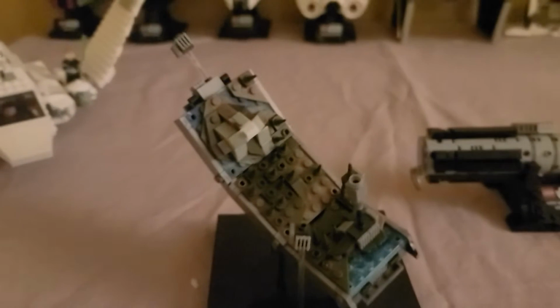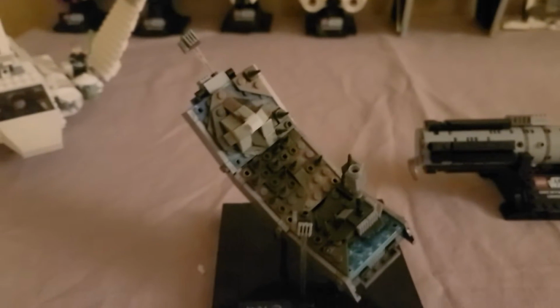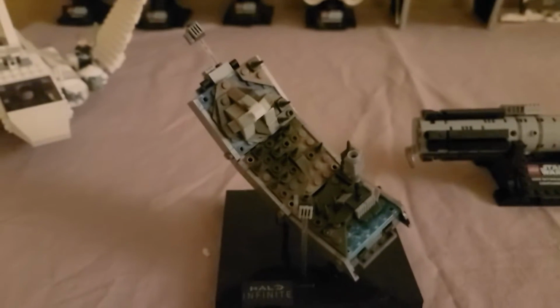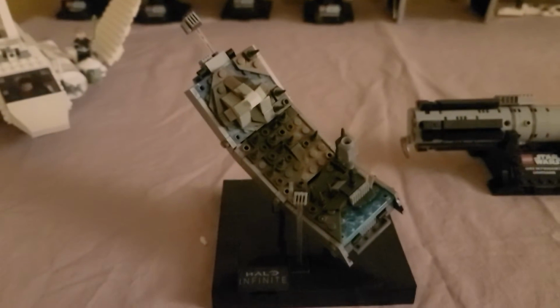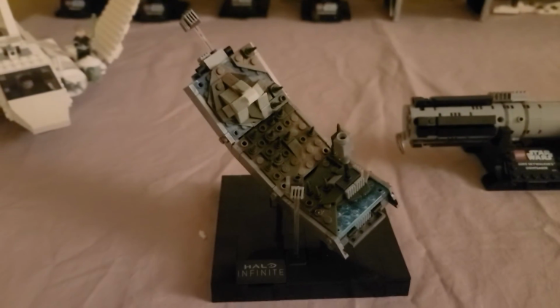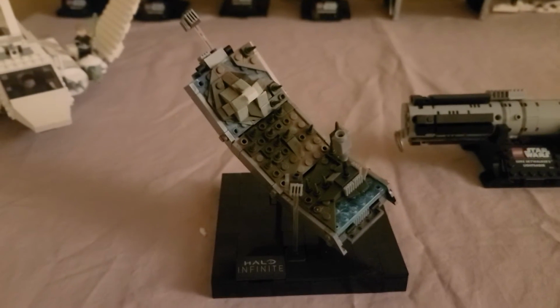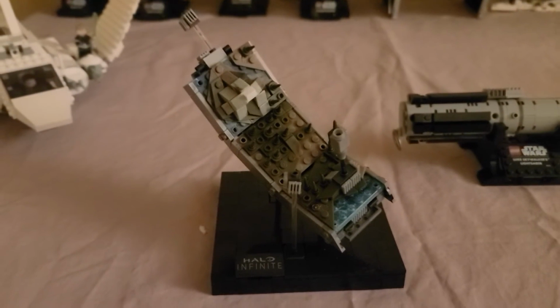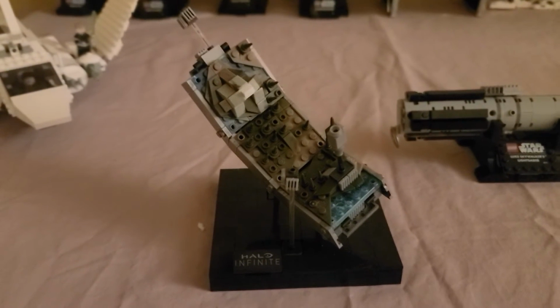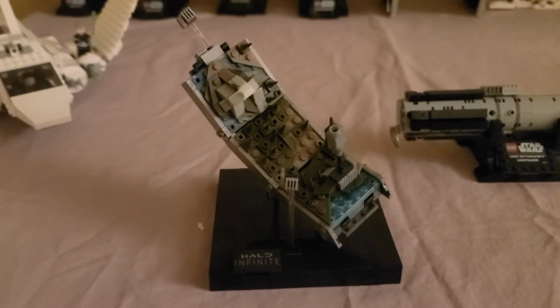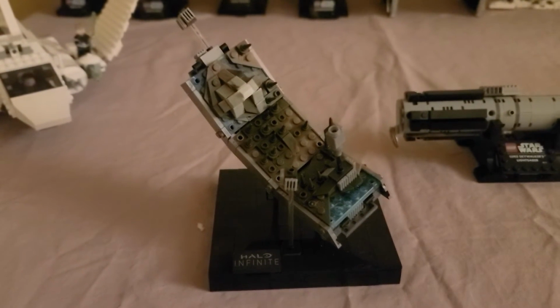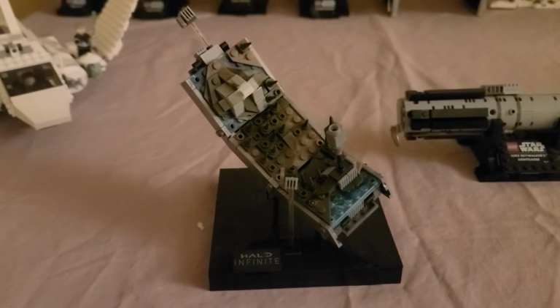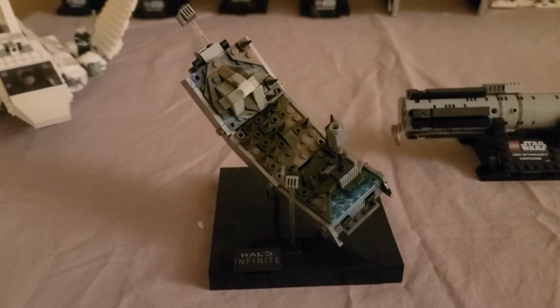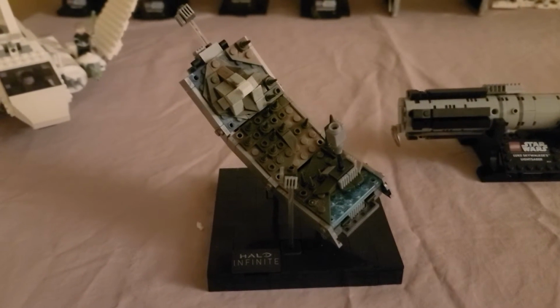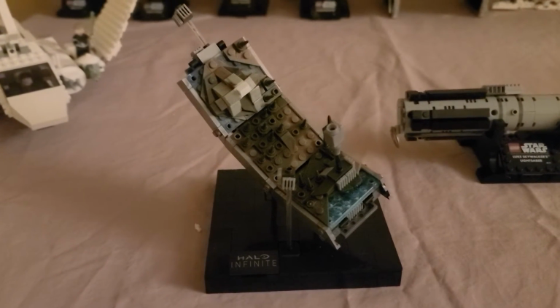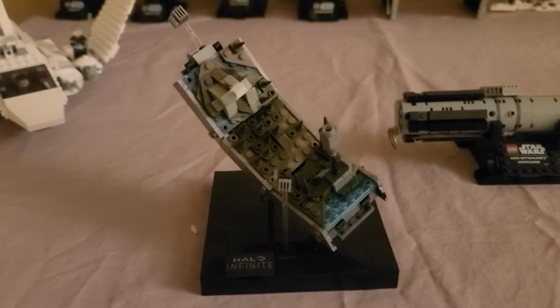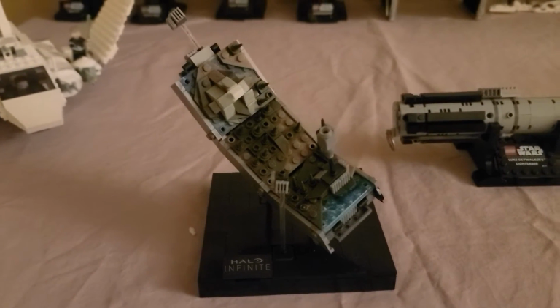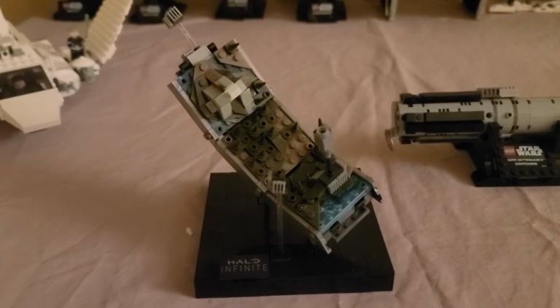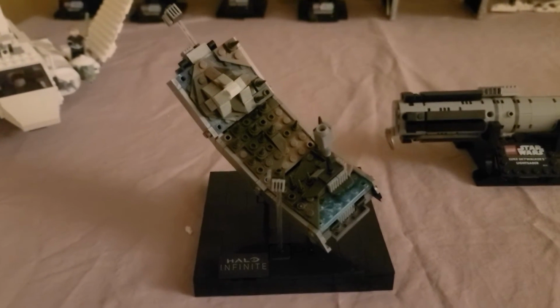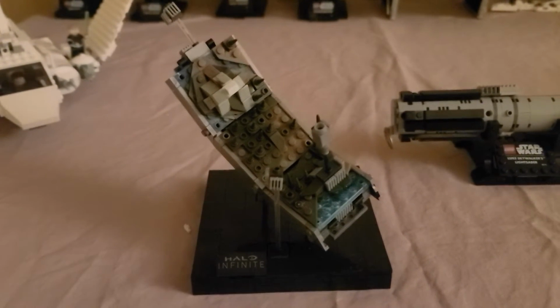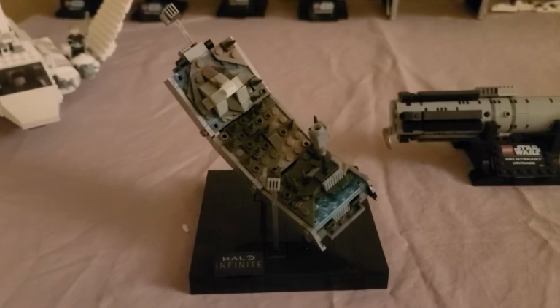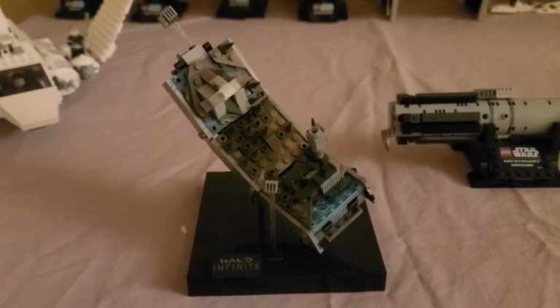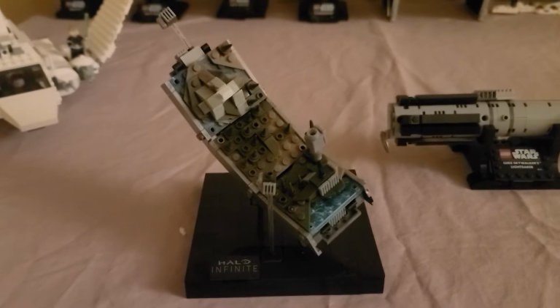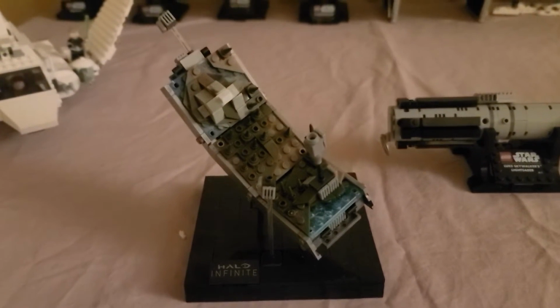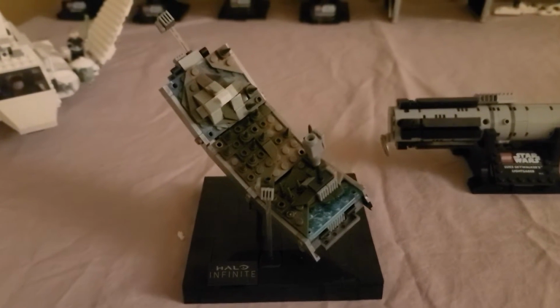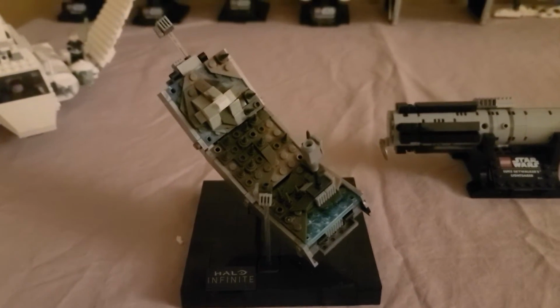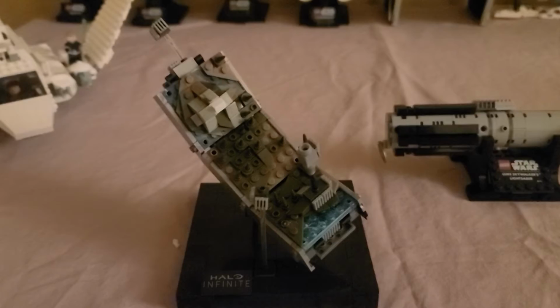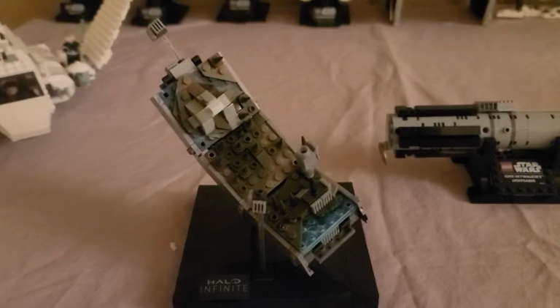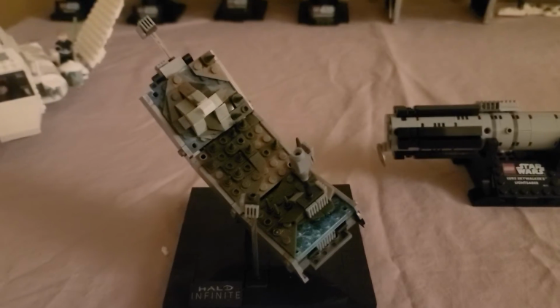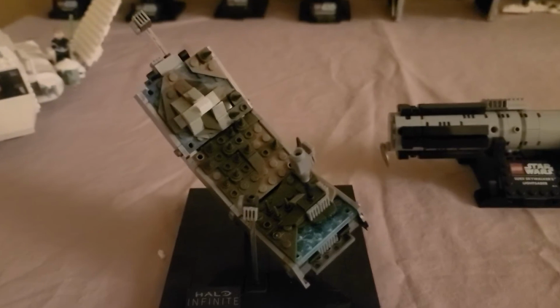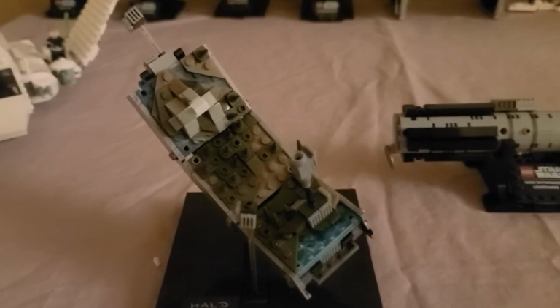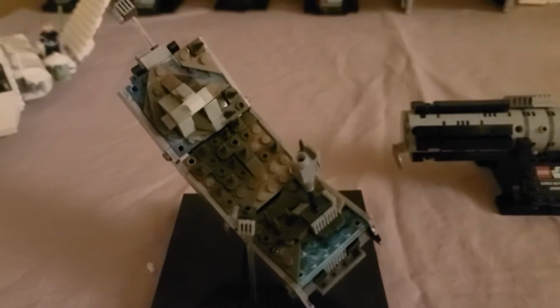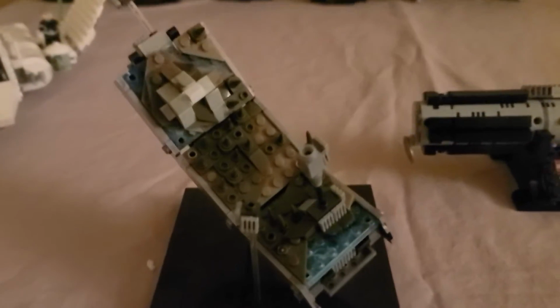This is a Mega Construx. This is from the new Halo Infinite, part of the ring — Delta ring.